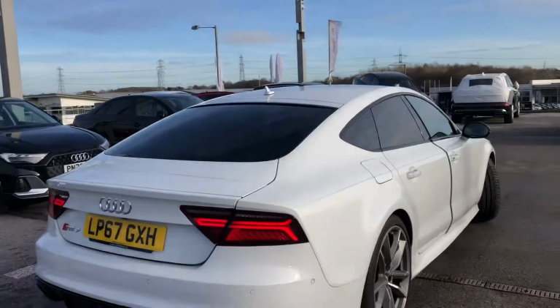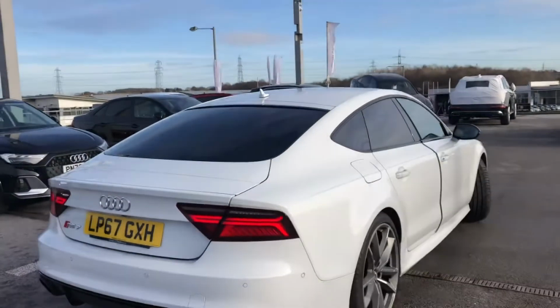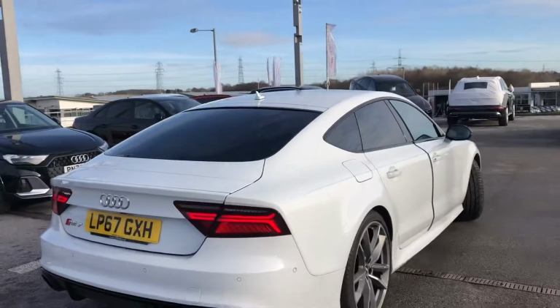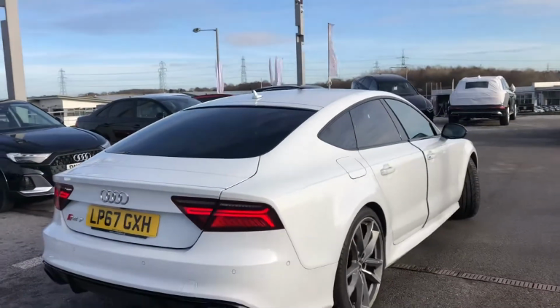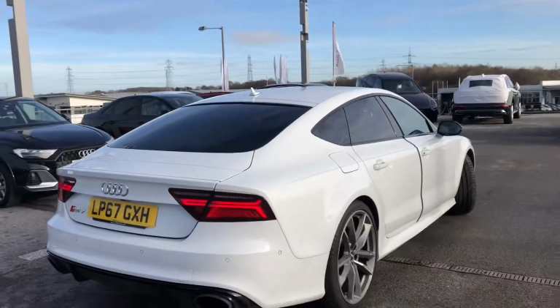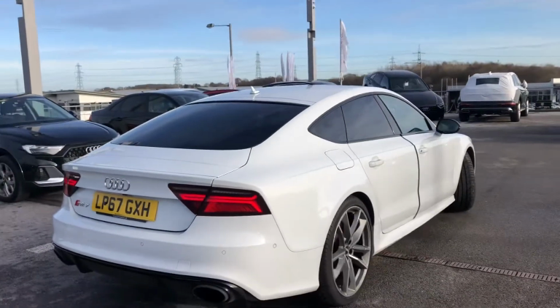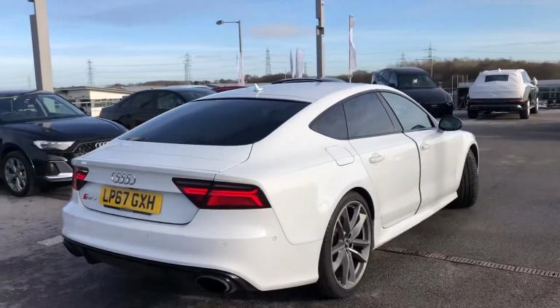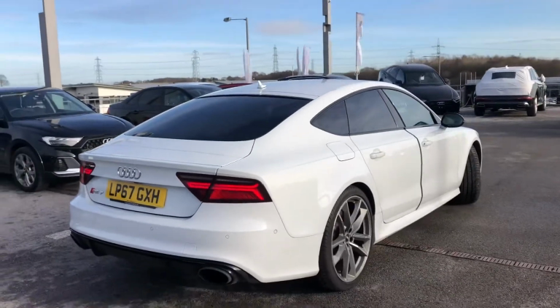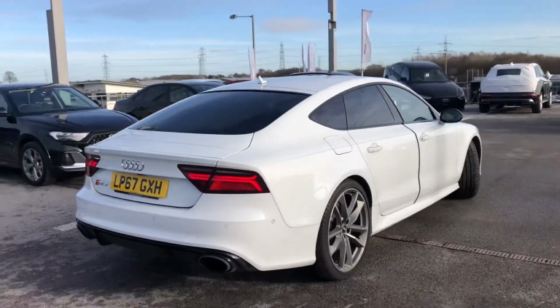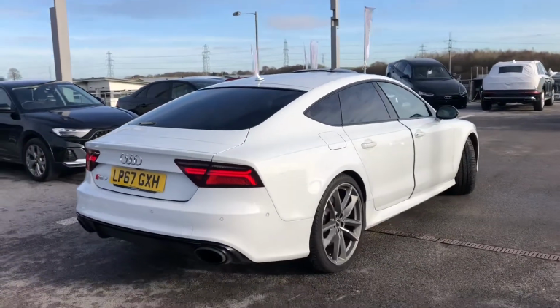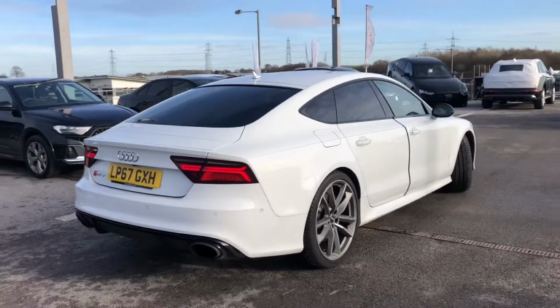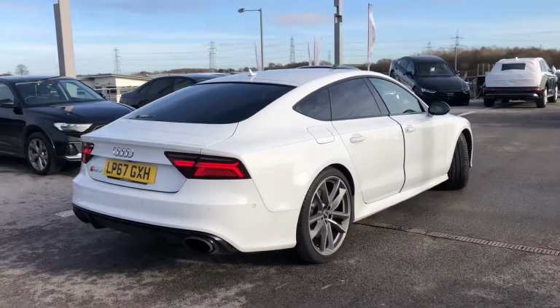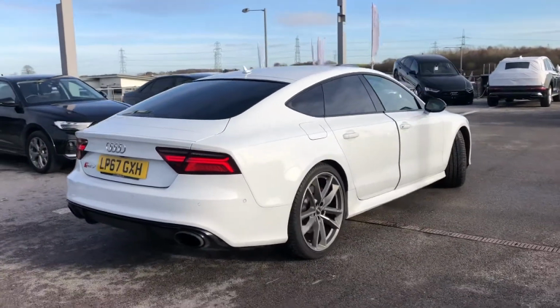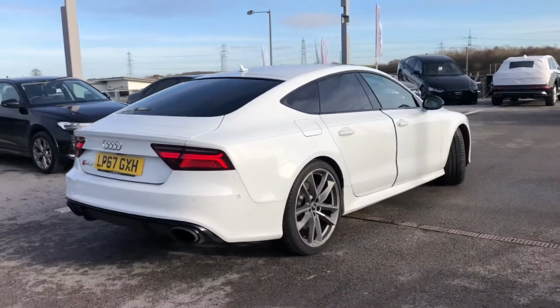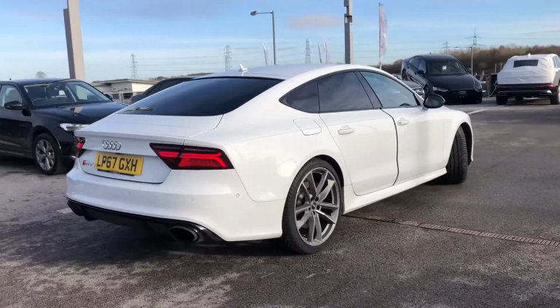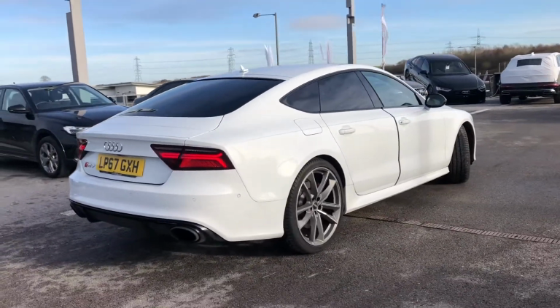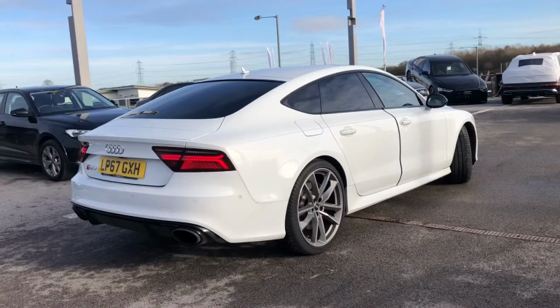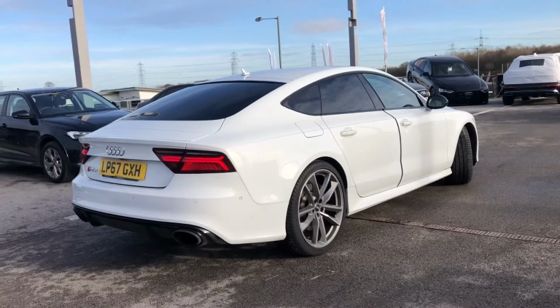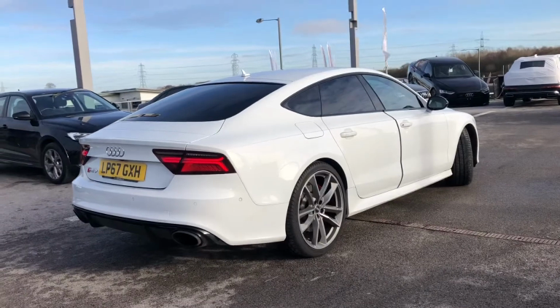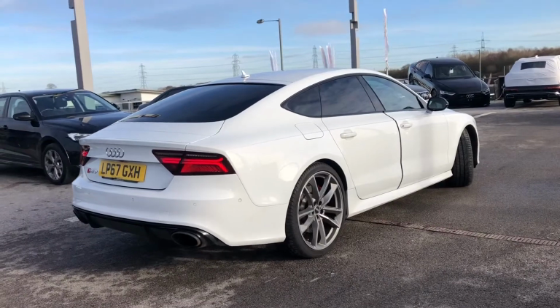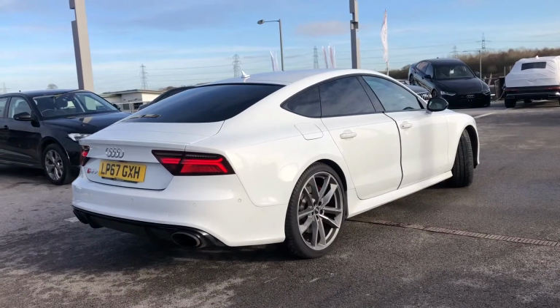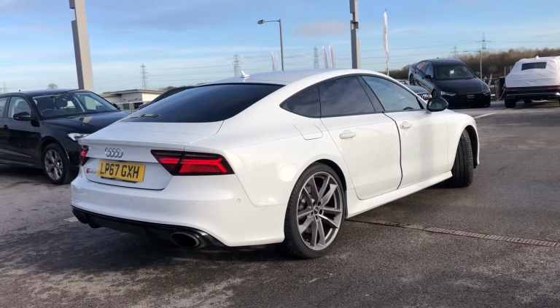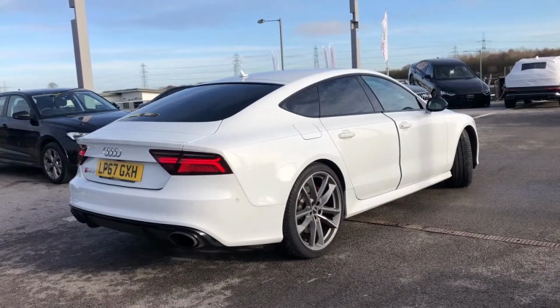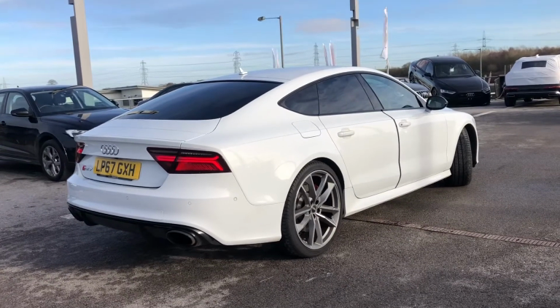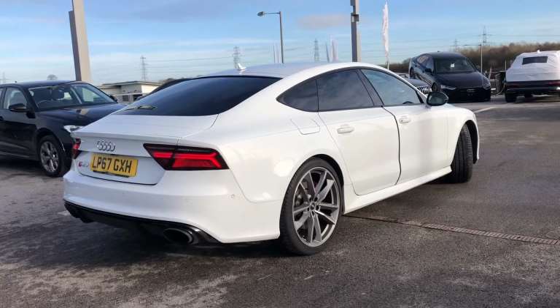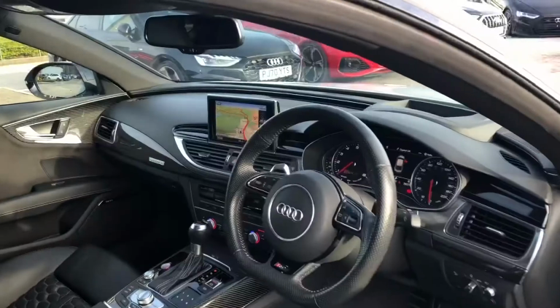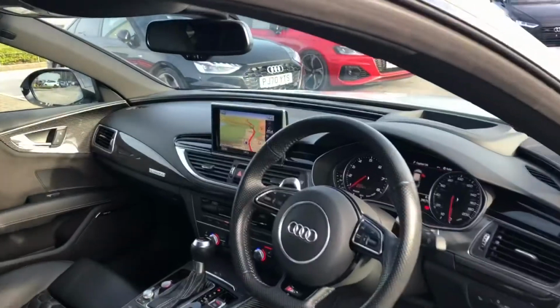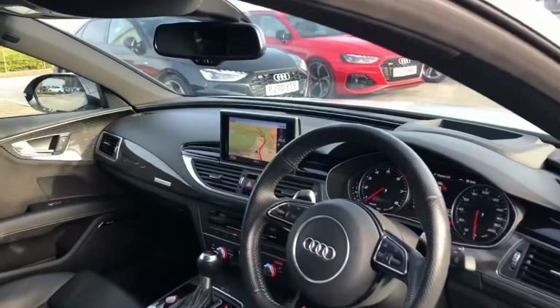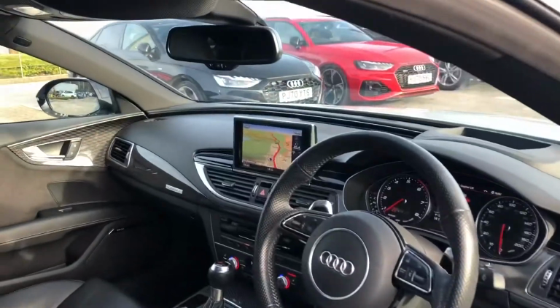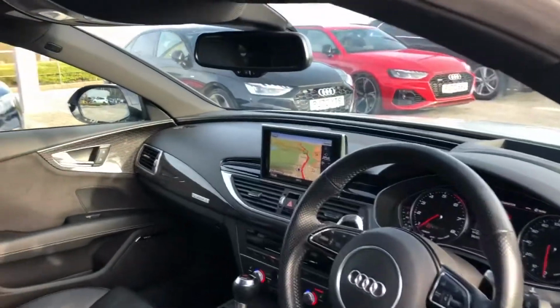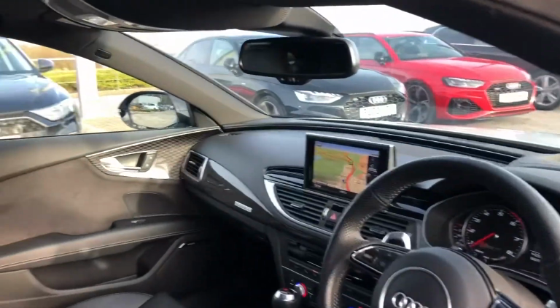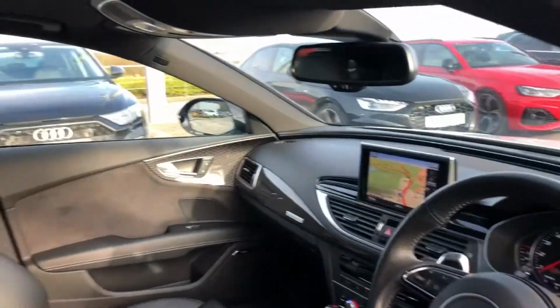It comes with the parking pack advance as well as the speed limit display, and we have the red brake calipers.